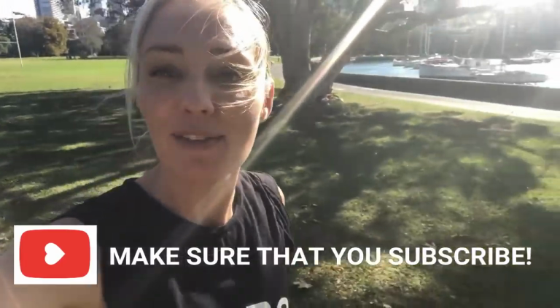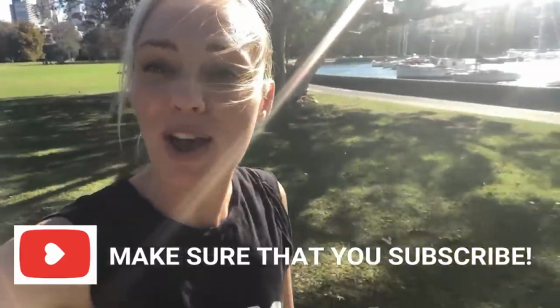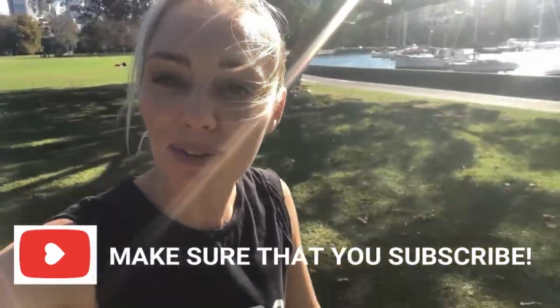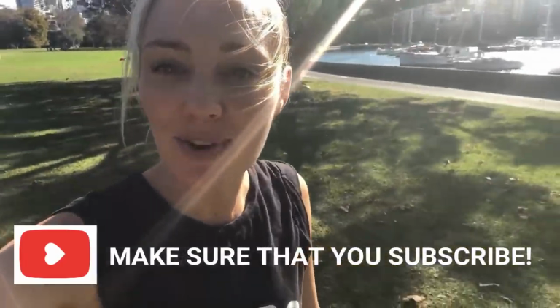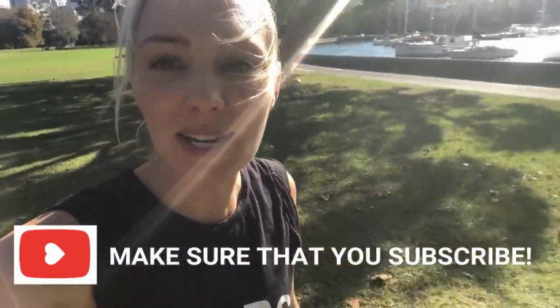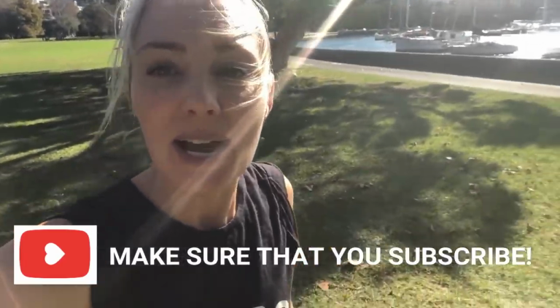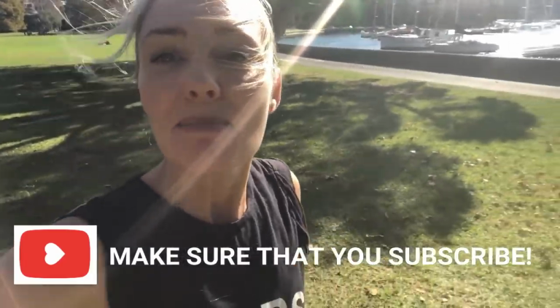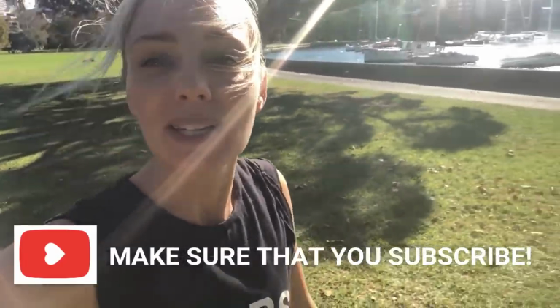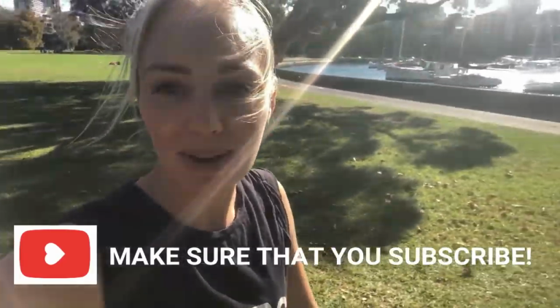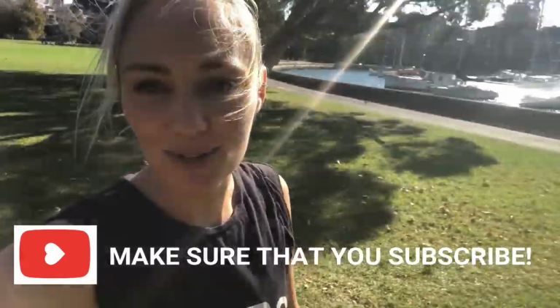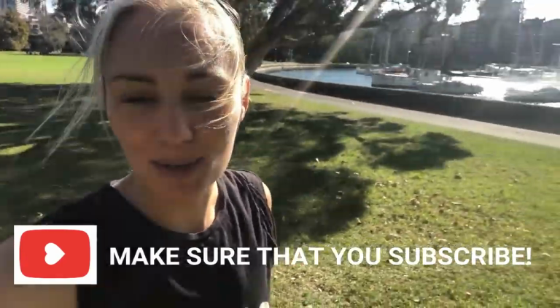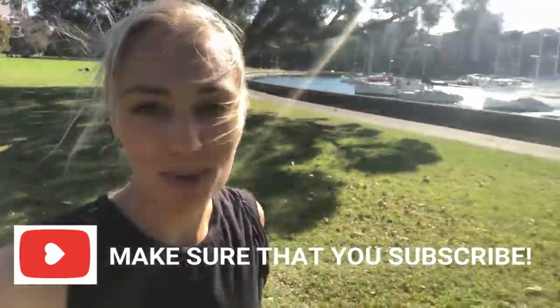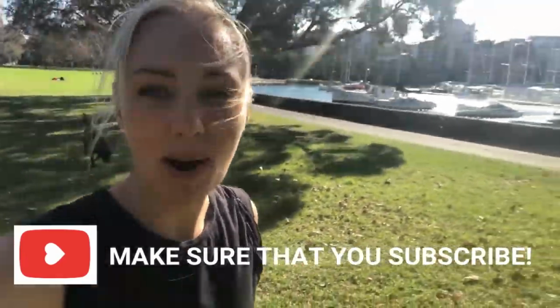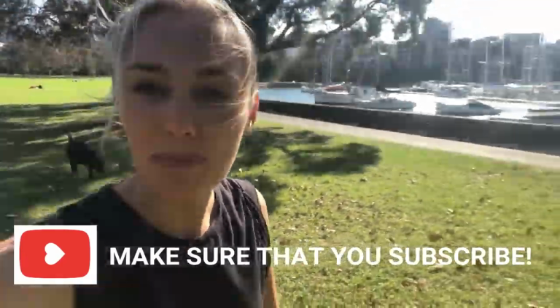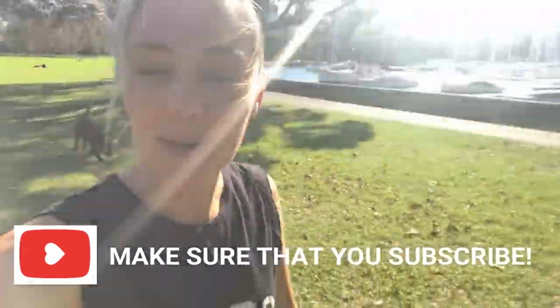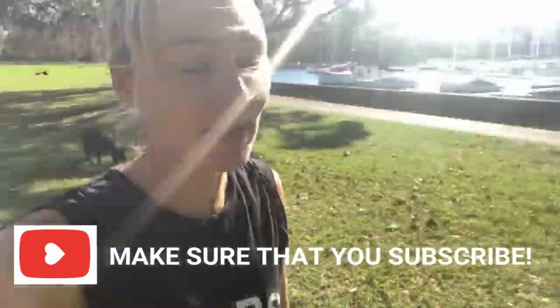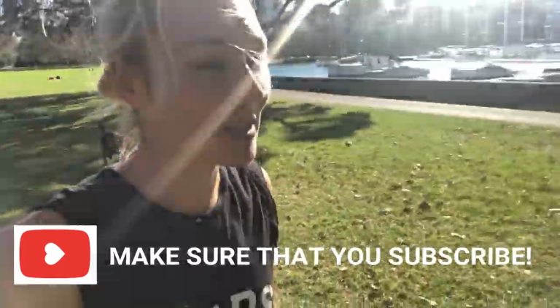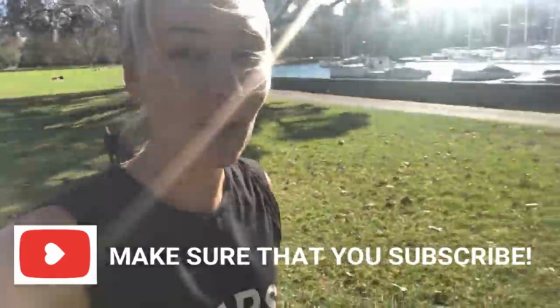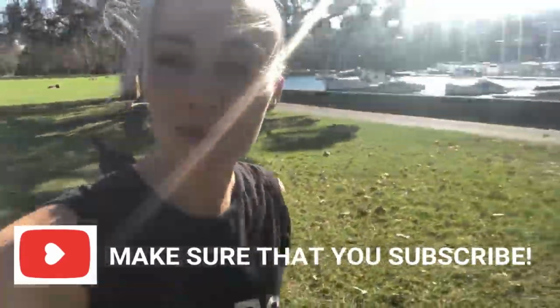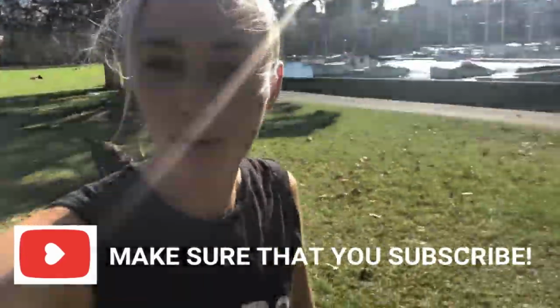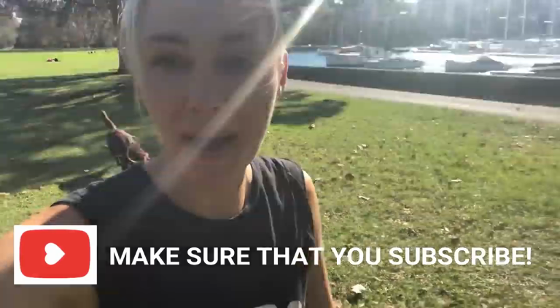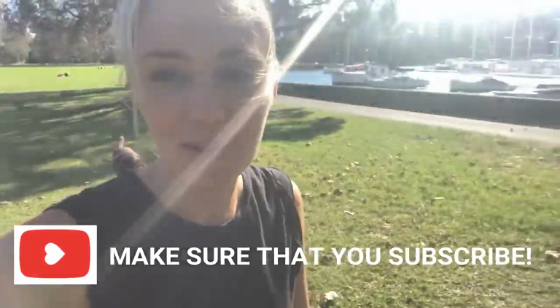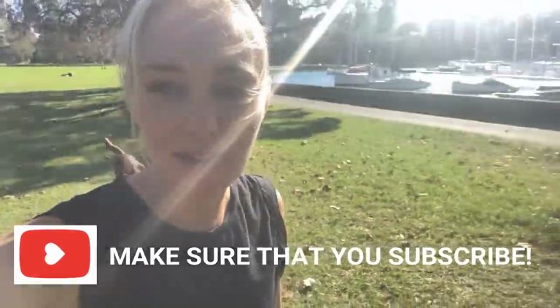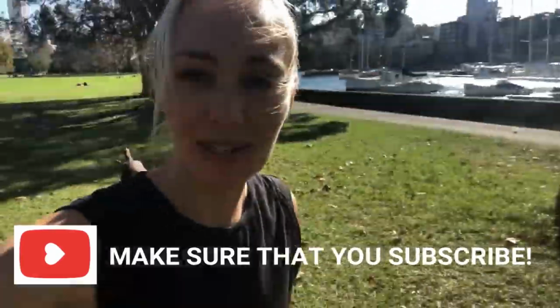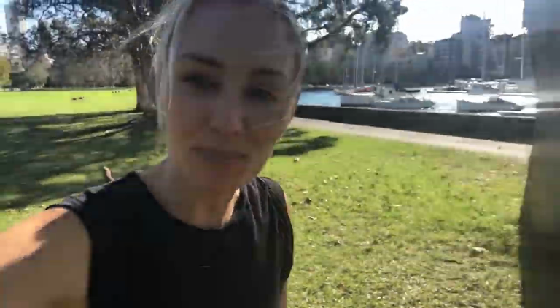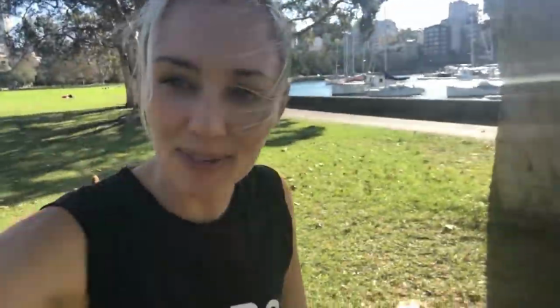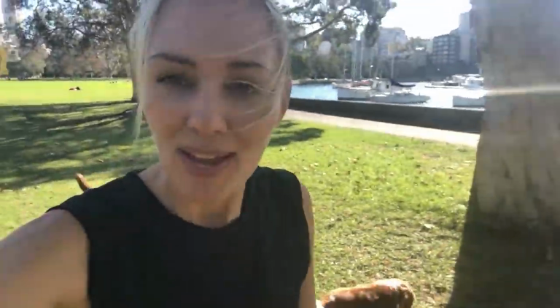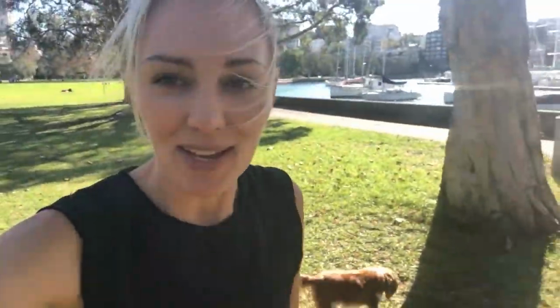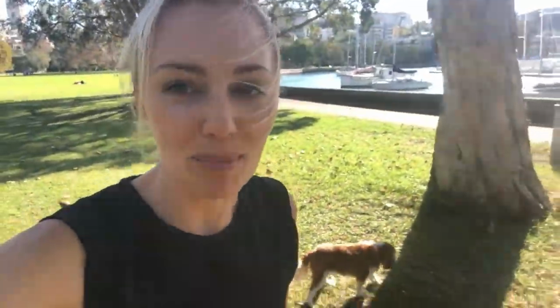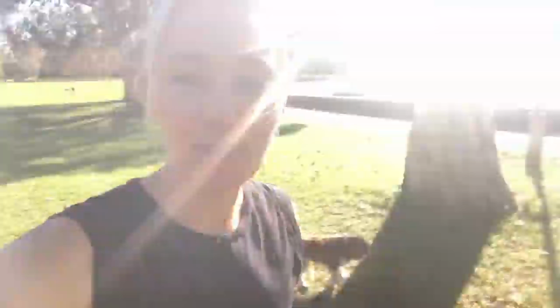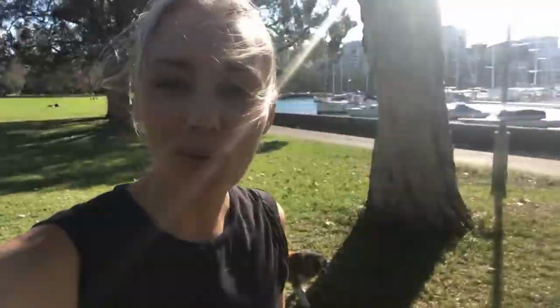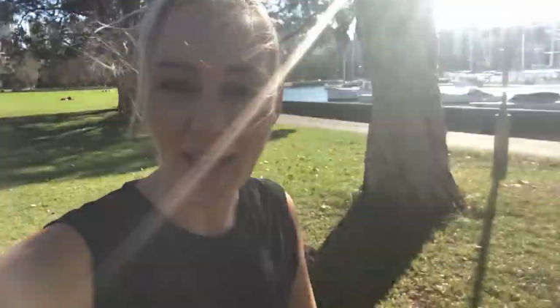If you haven't already, please make sure you subscribe because there are lots more power saving tips coming your way.